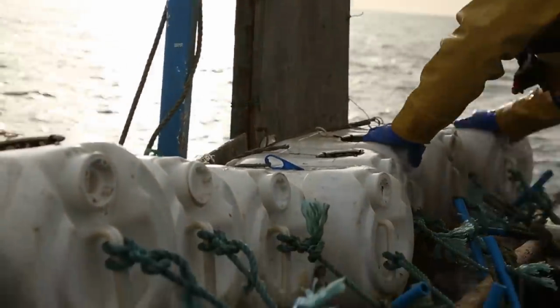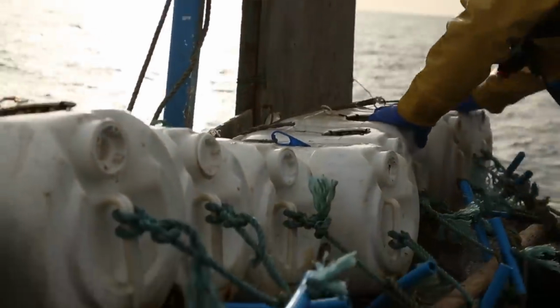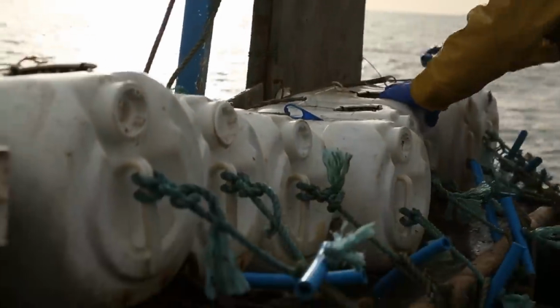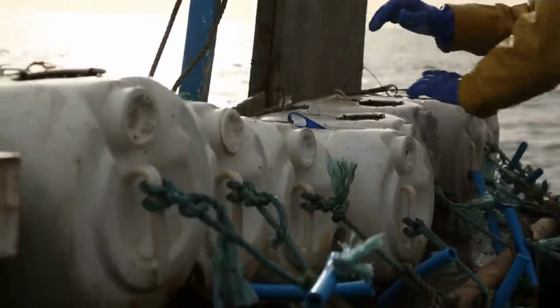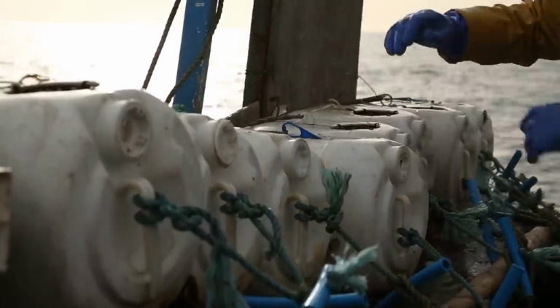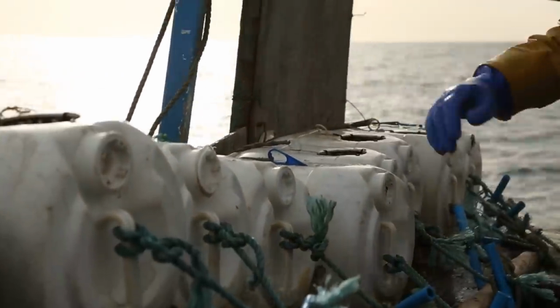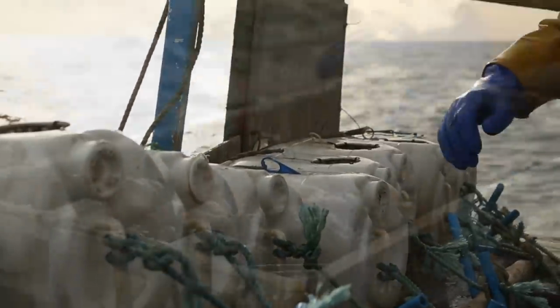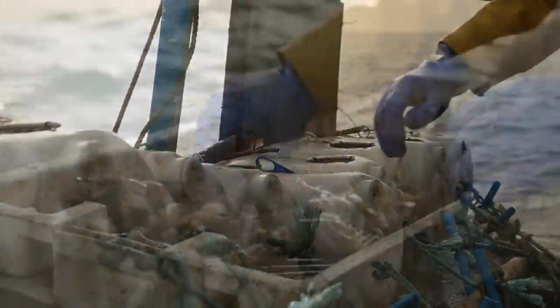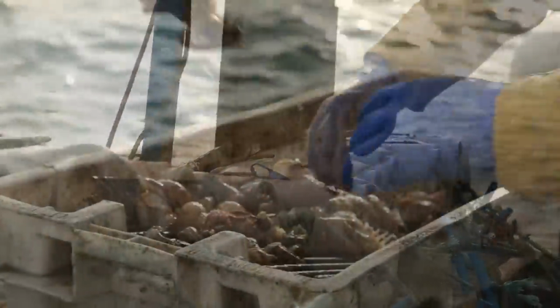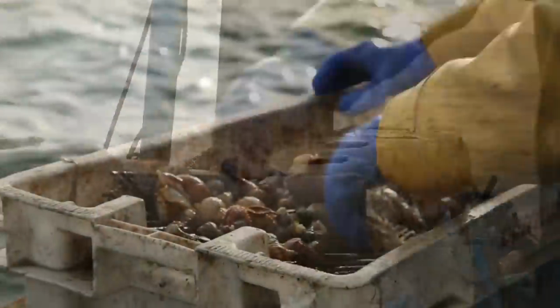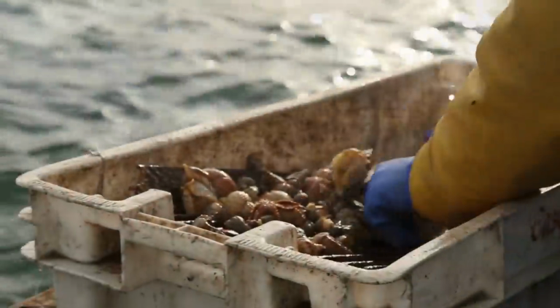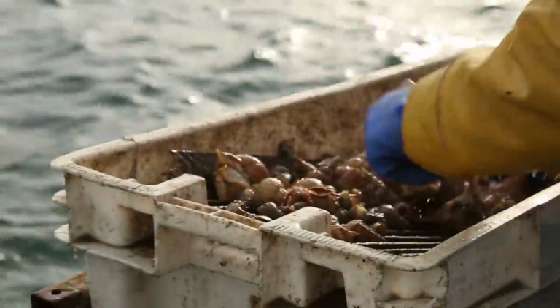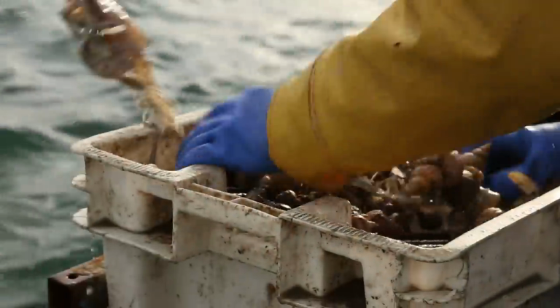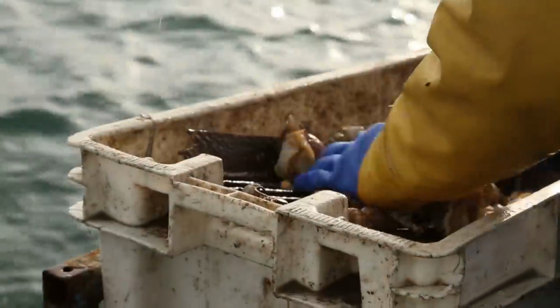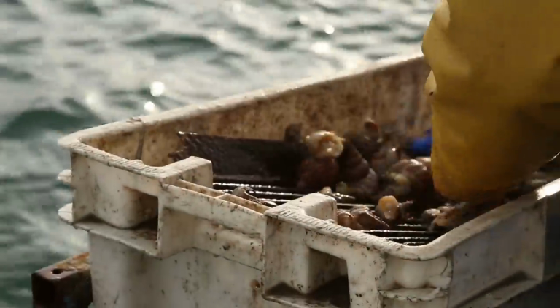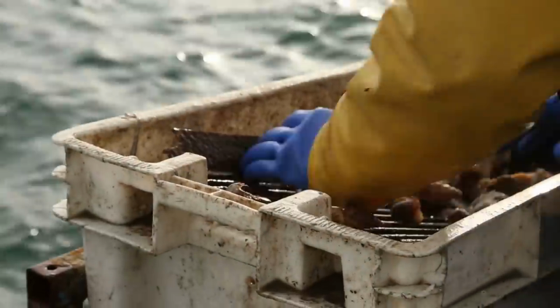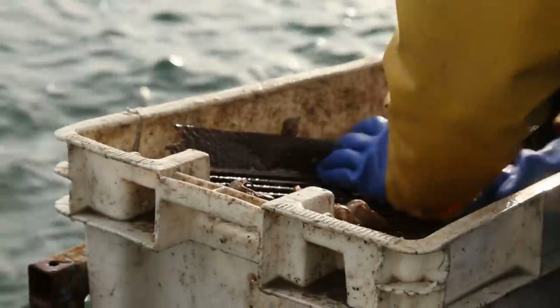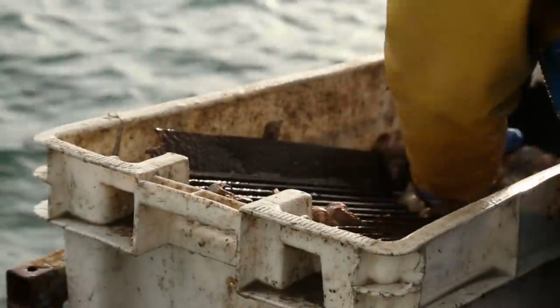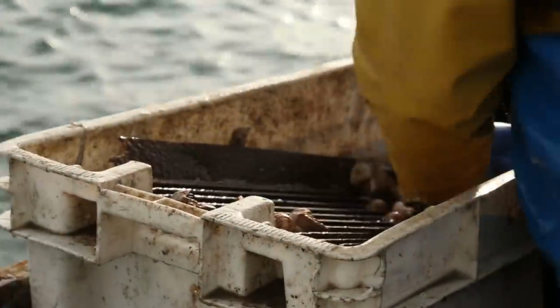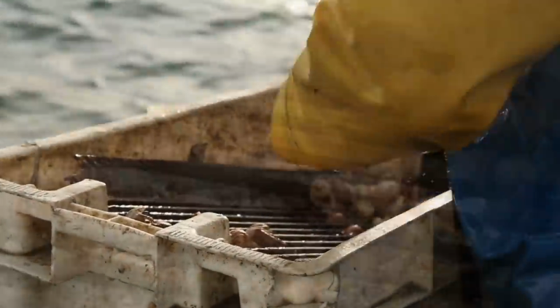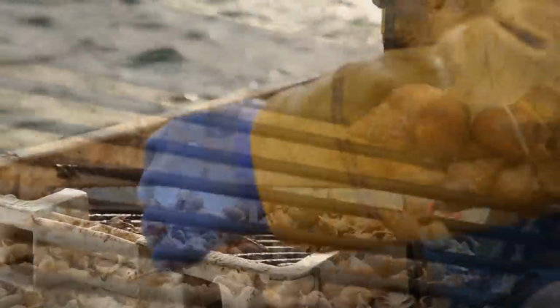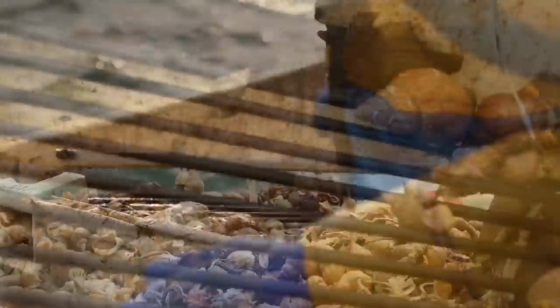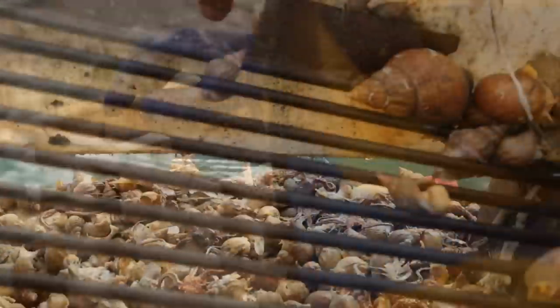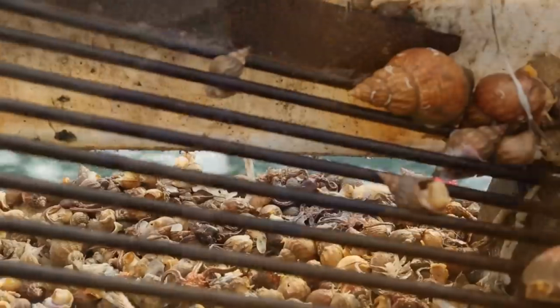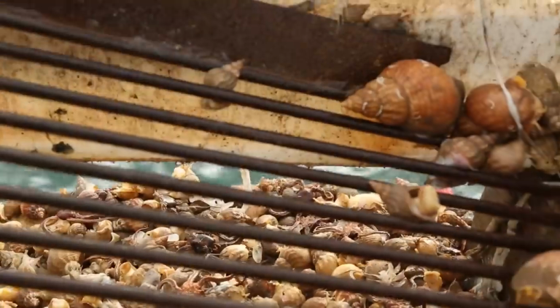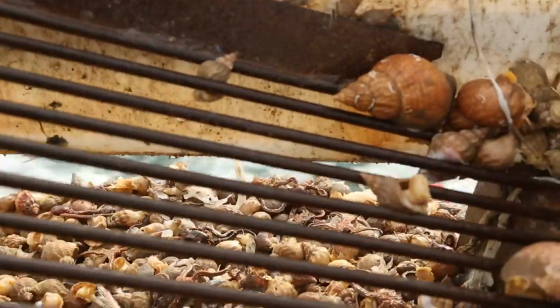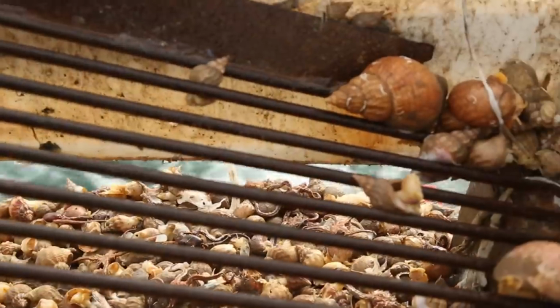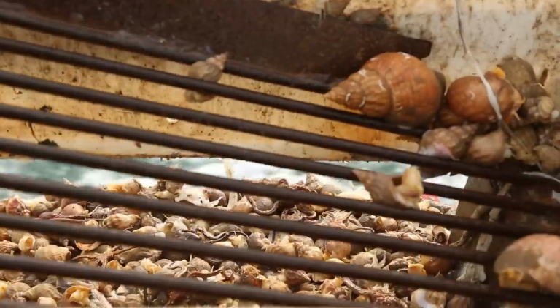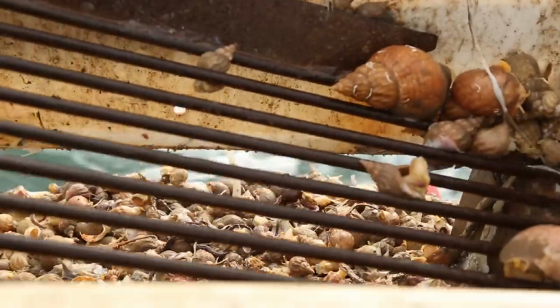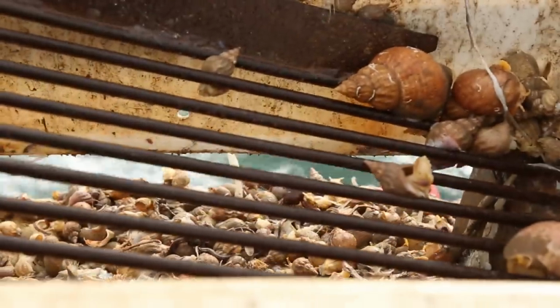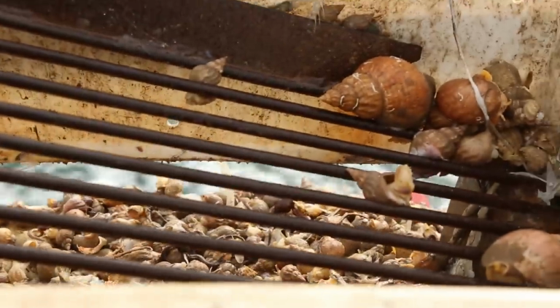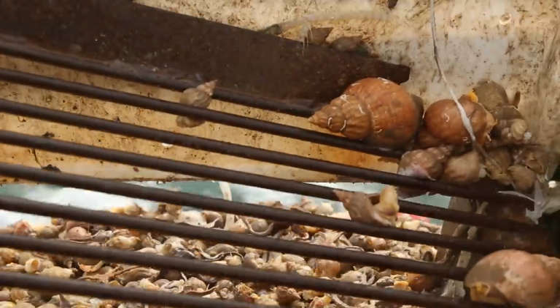If it wasn't for putting back the wee ones, there'd be no fishery. There's no way — that's the future there, that's all of them back.